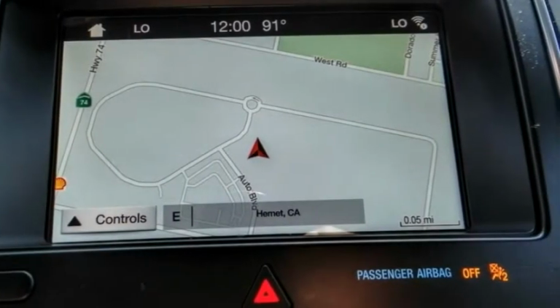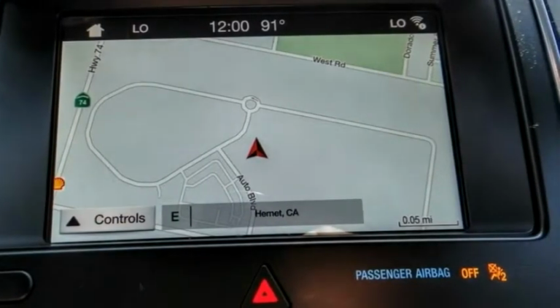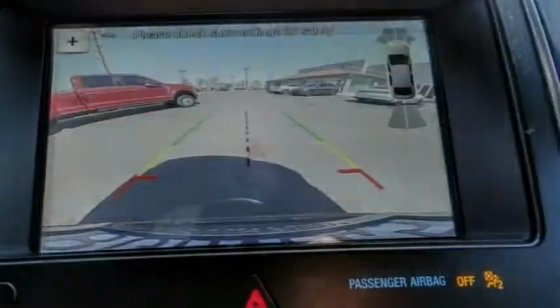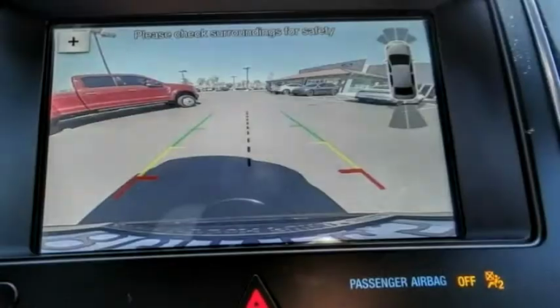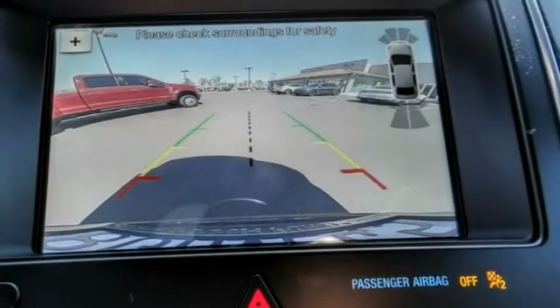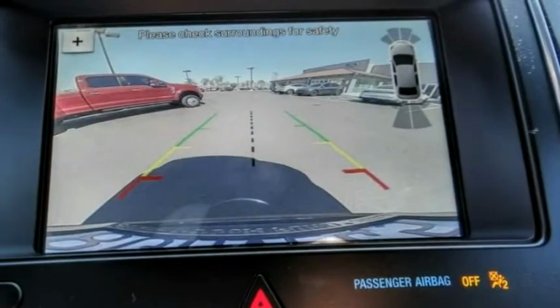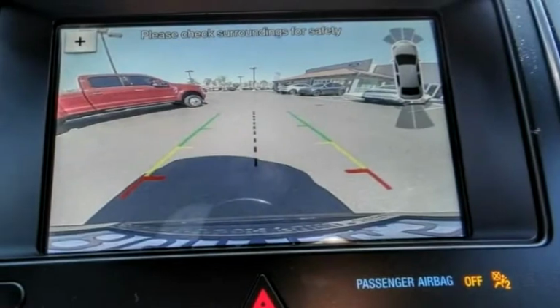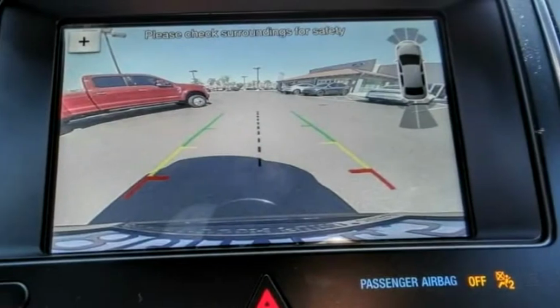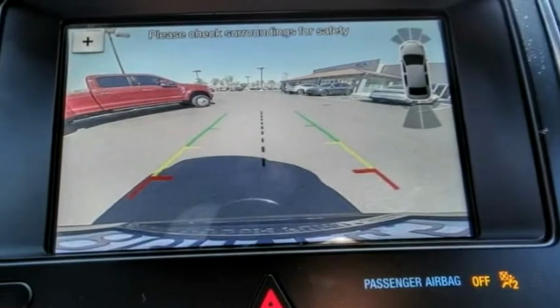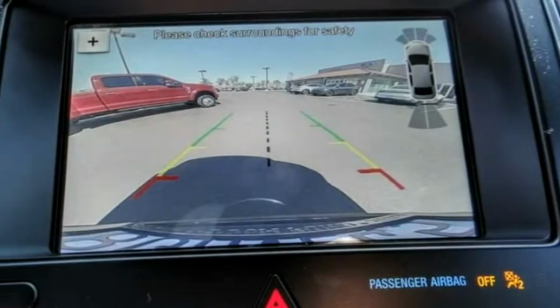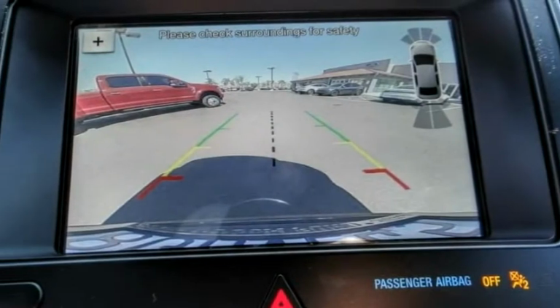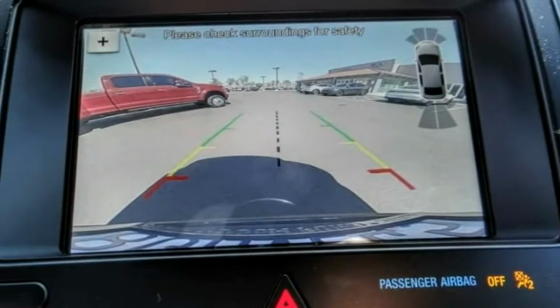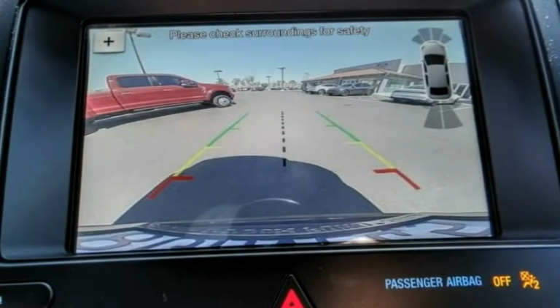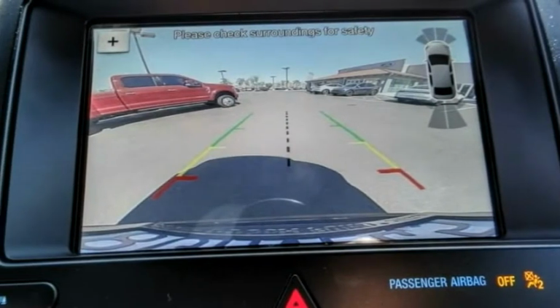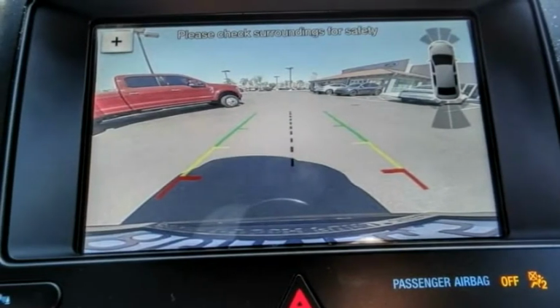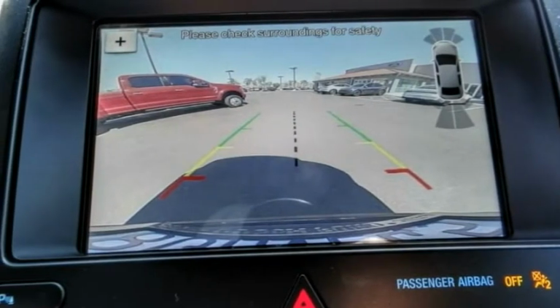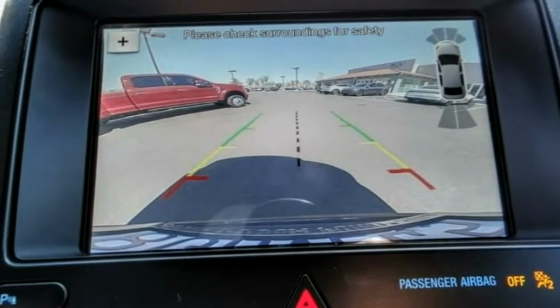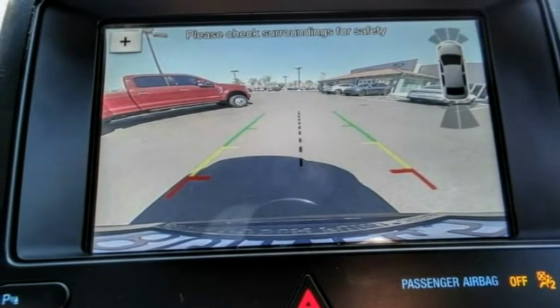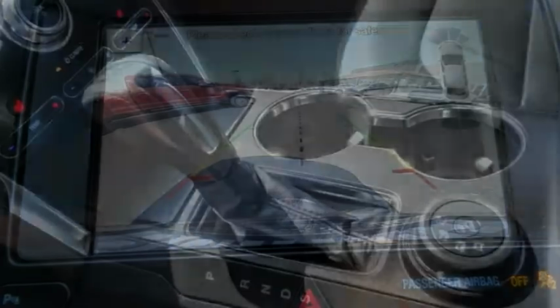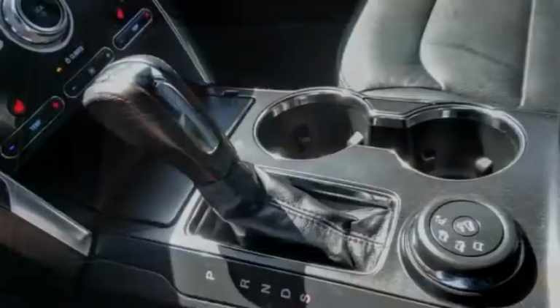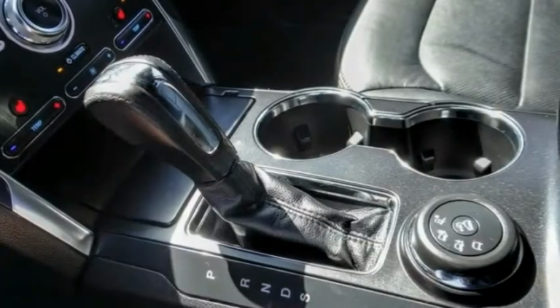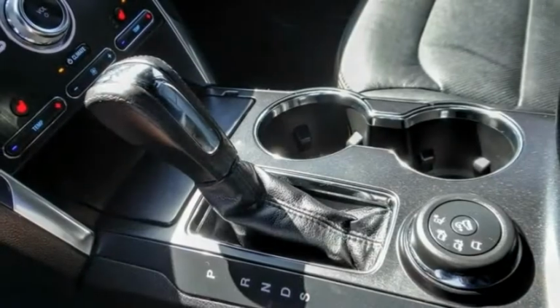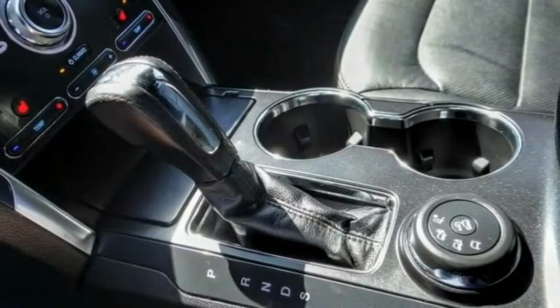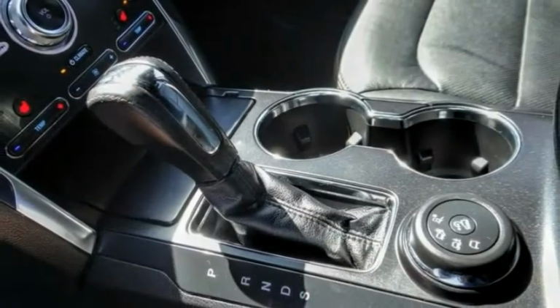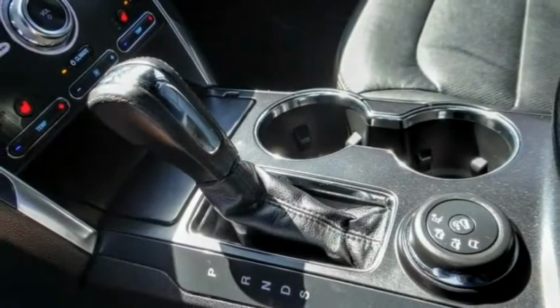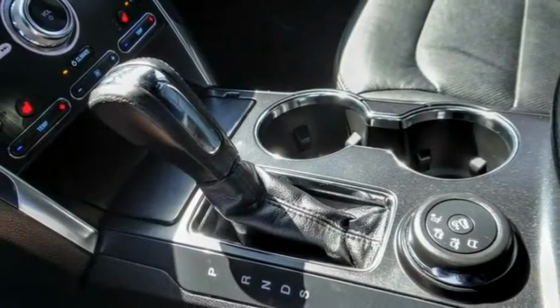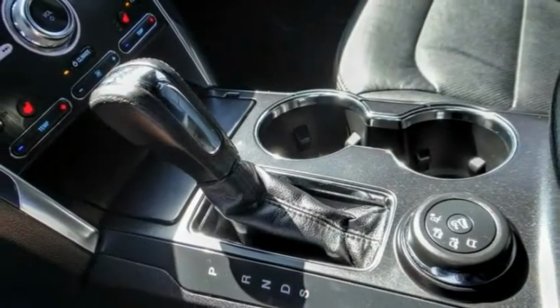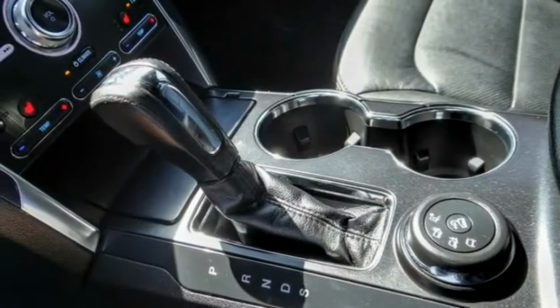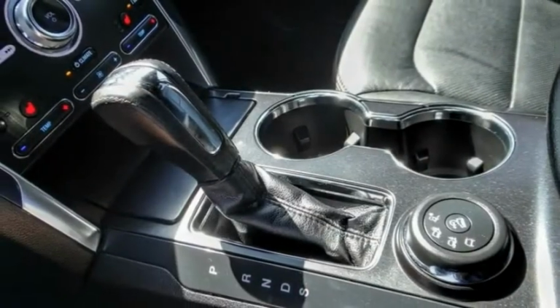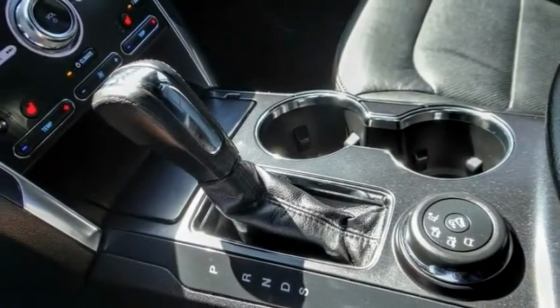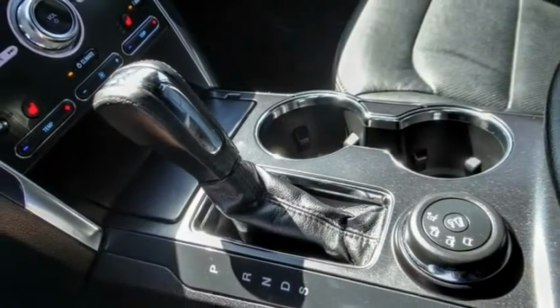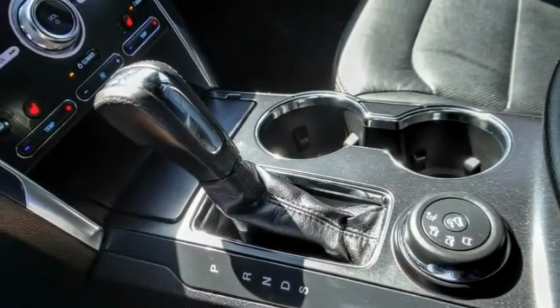This vehicle is sure to make you the talk of the neighborhood. So call or drop in for a test drive today.